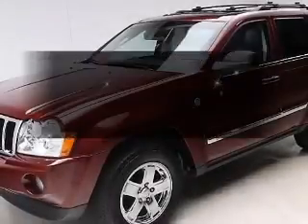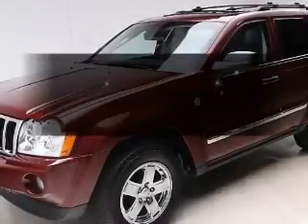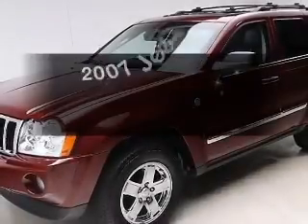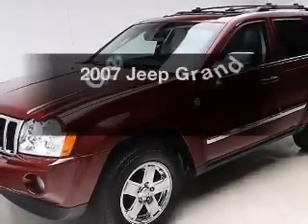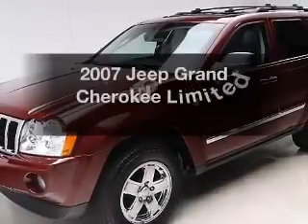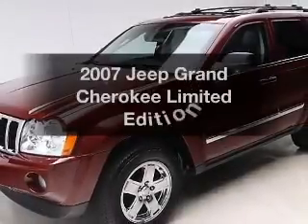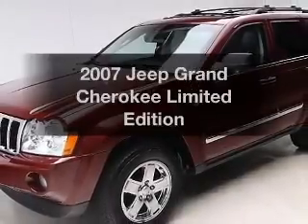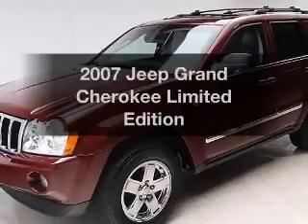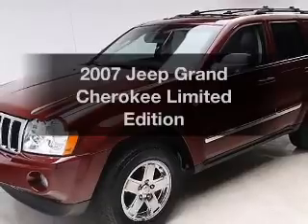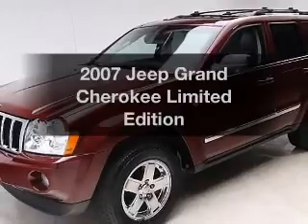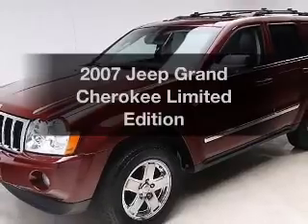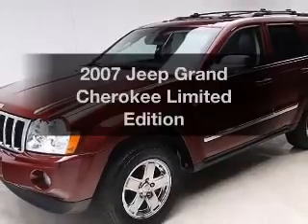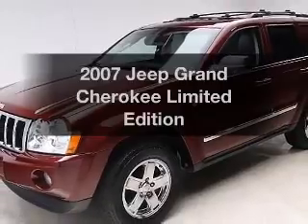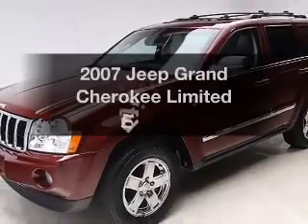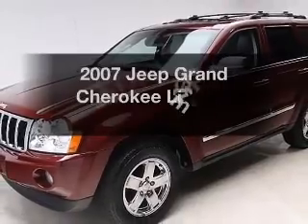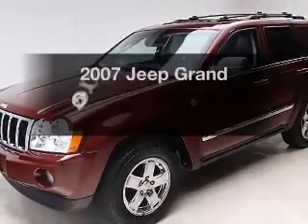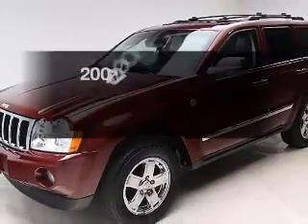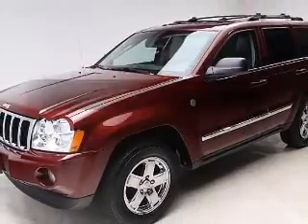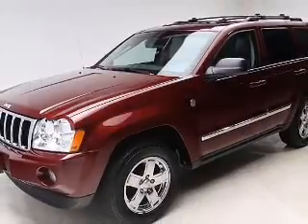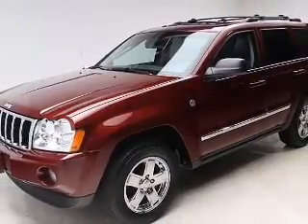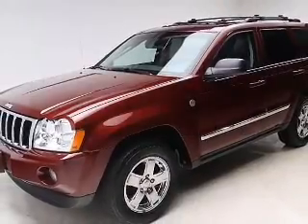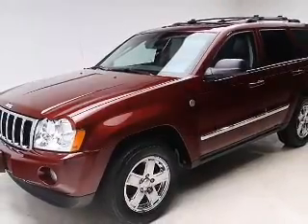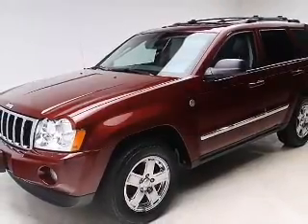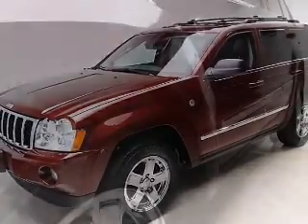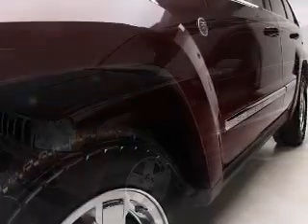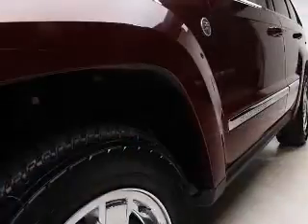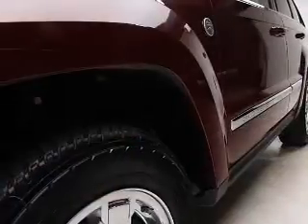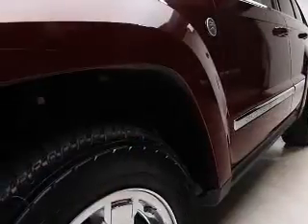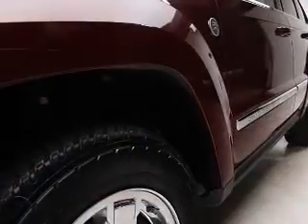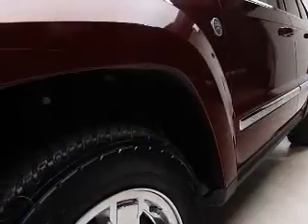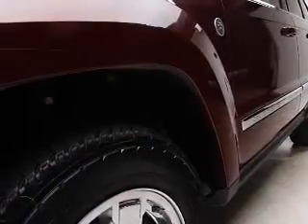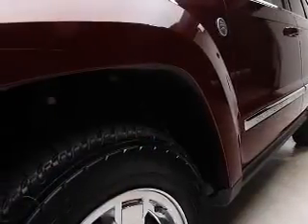Get noticed in this 2007 Jeep Grand Cherokee. This is the set of wheels you've been looking for.